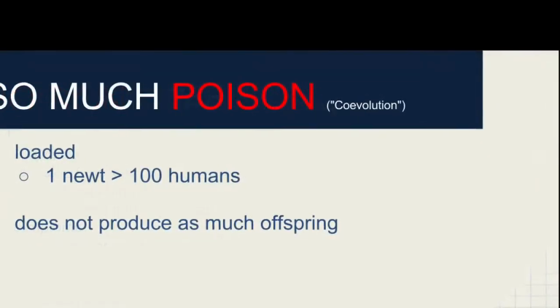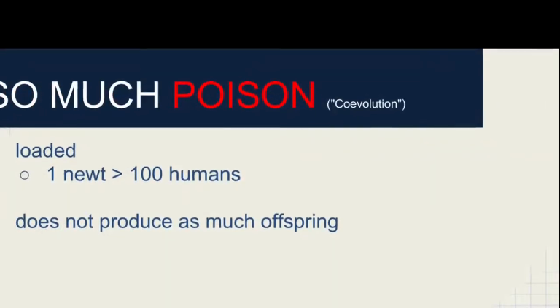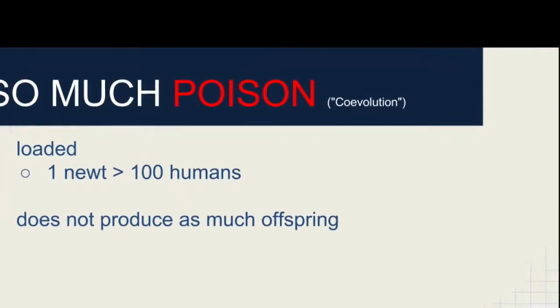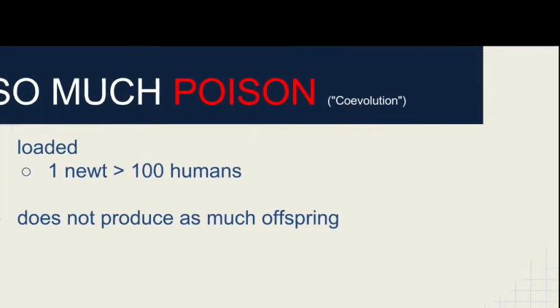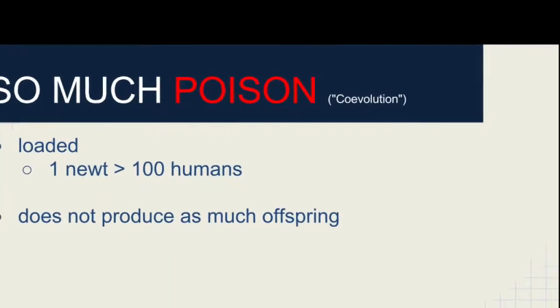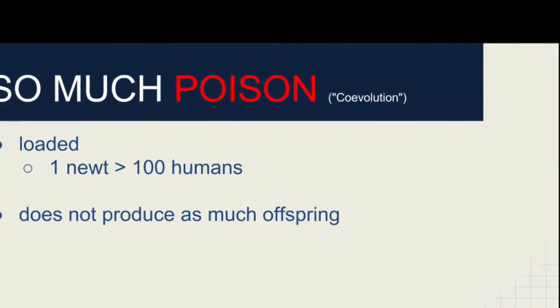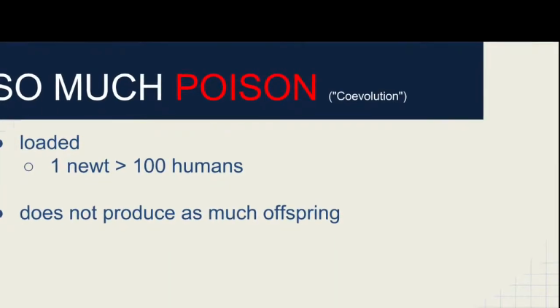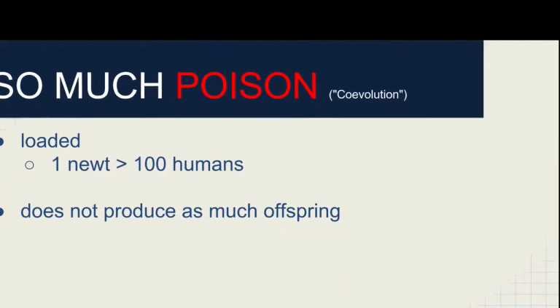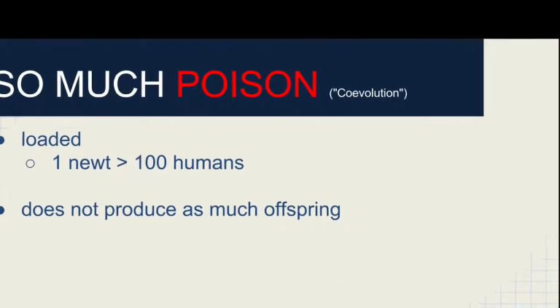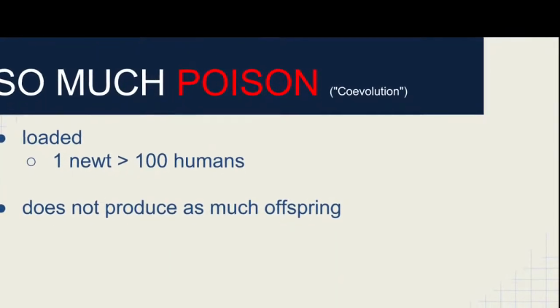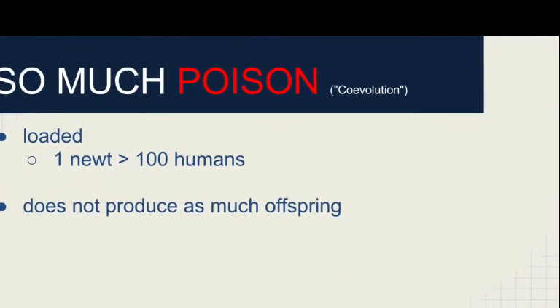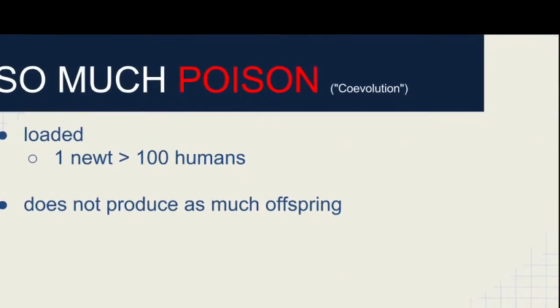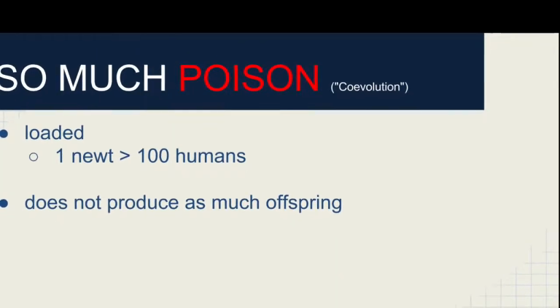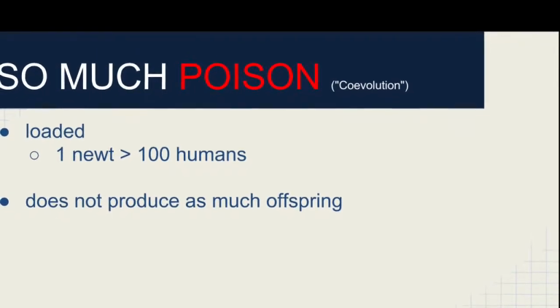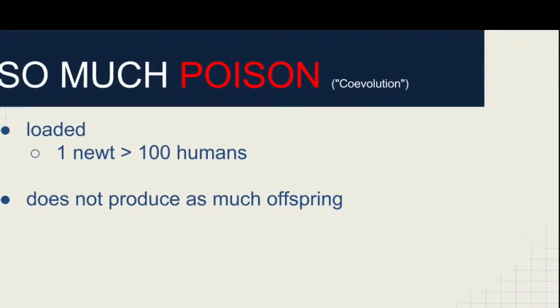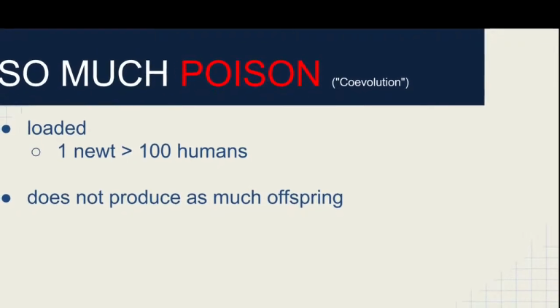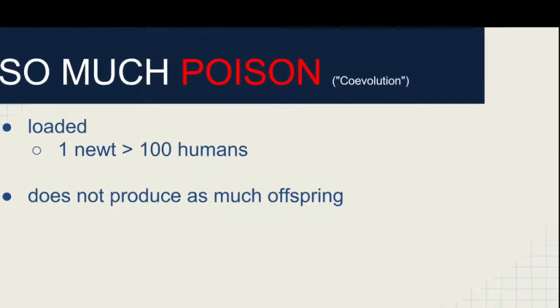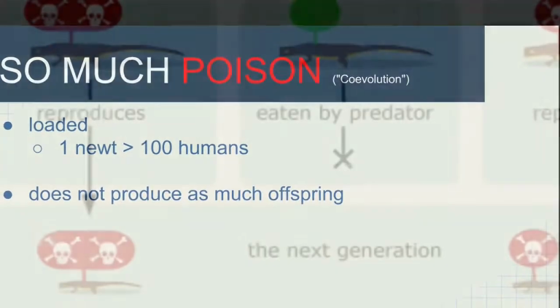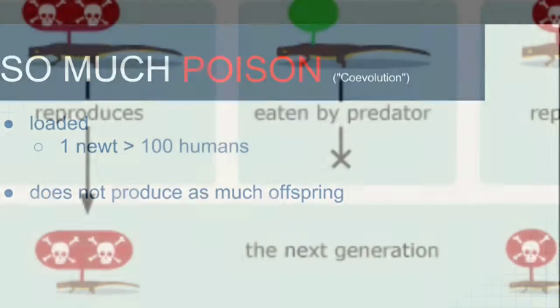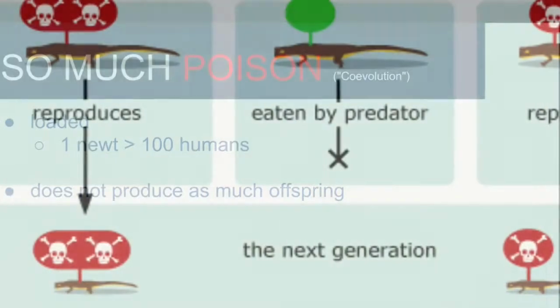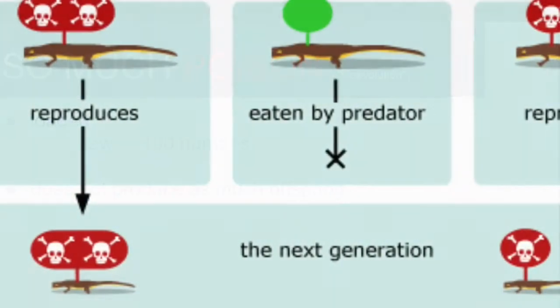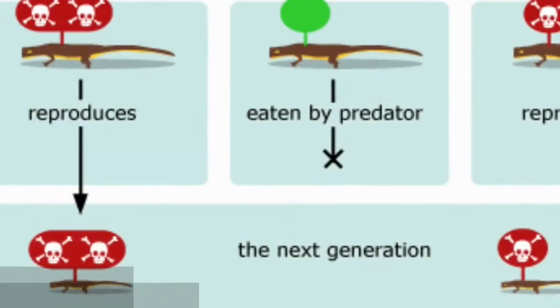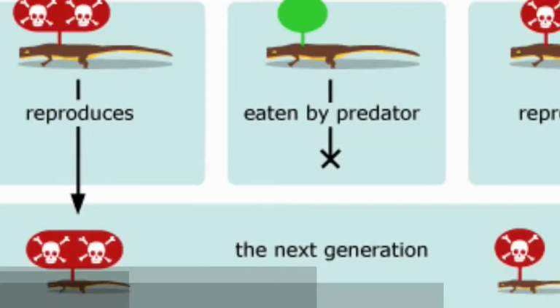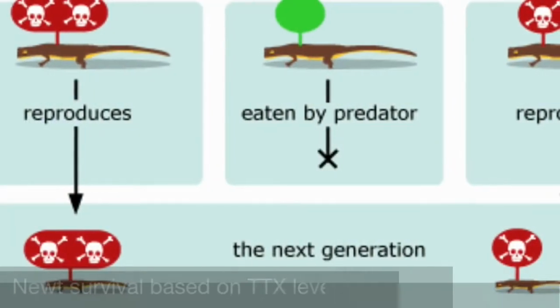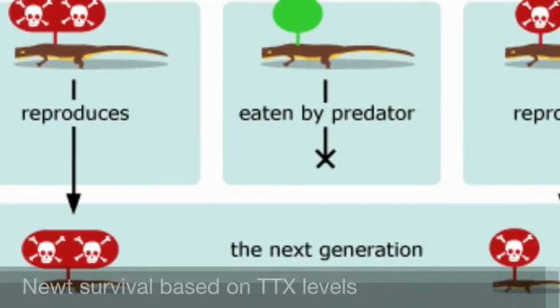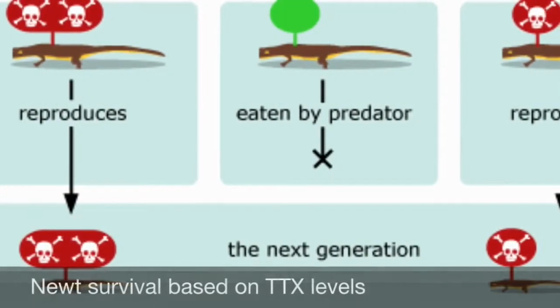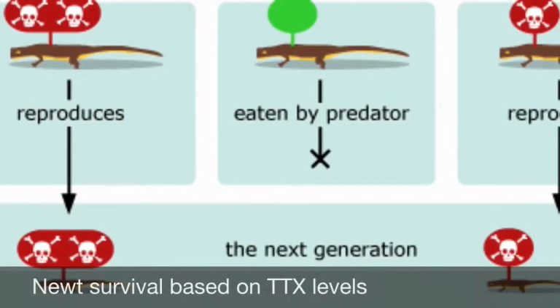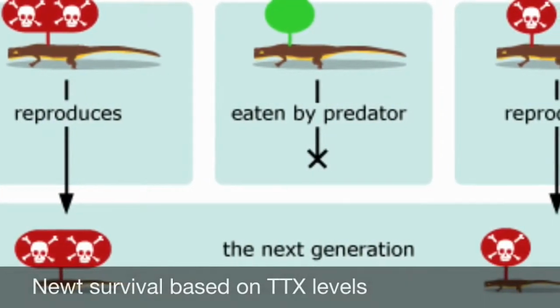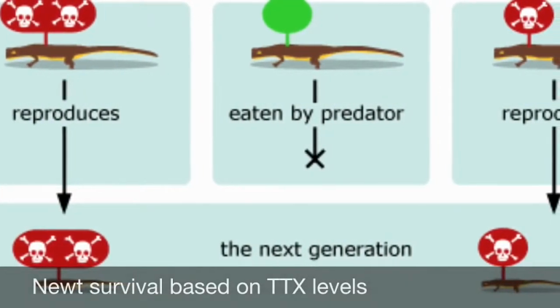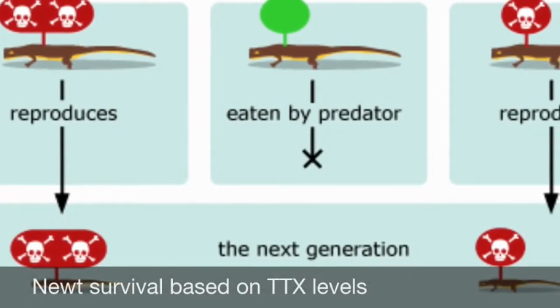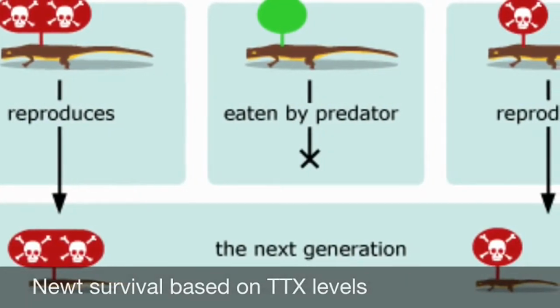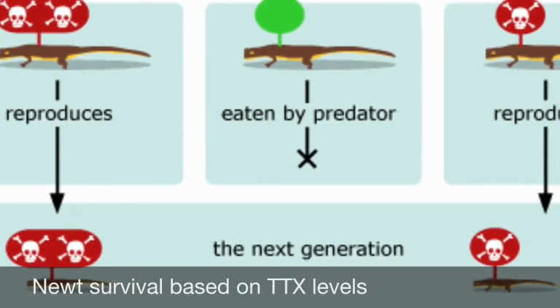What's unusual is that a newt contains enough poison in its 2.5 to 3.5 inch body to kill over 100 fully grown adult humans.